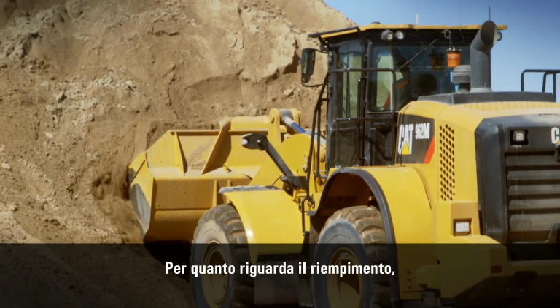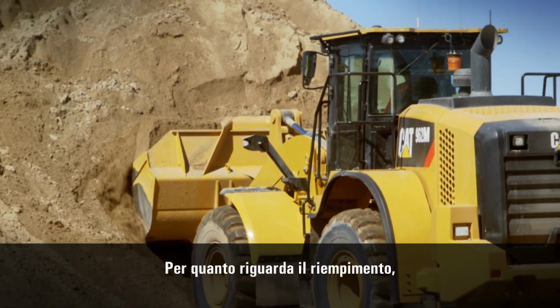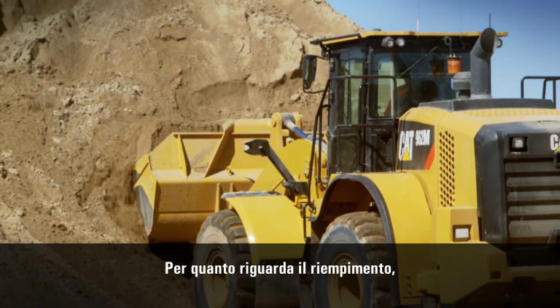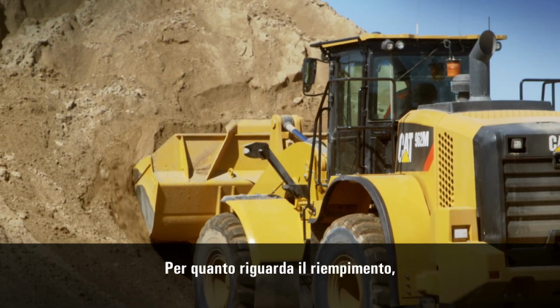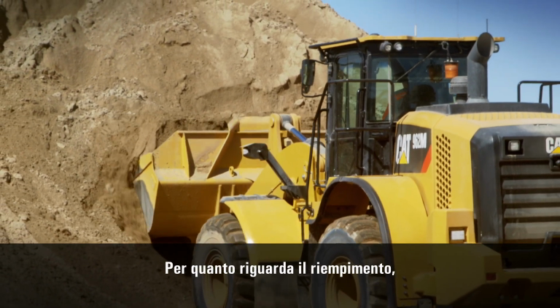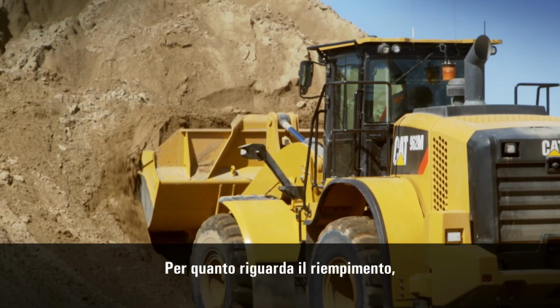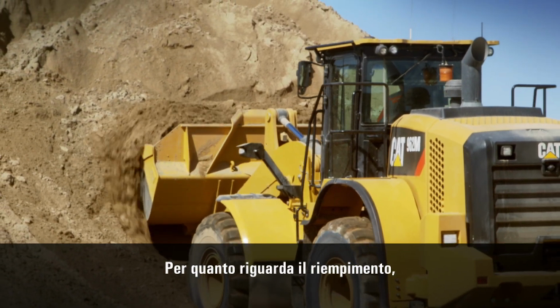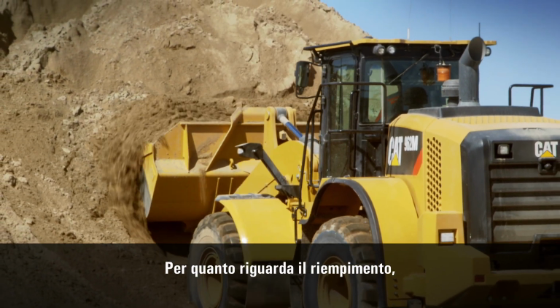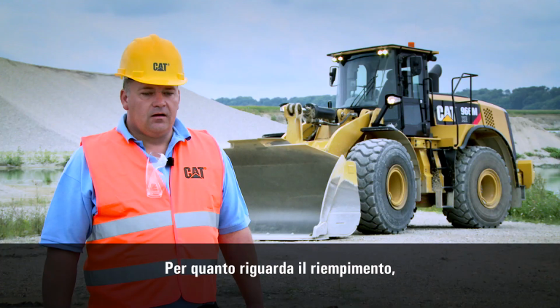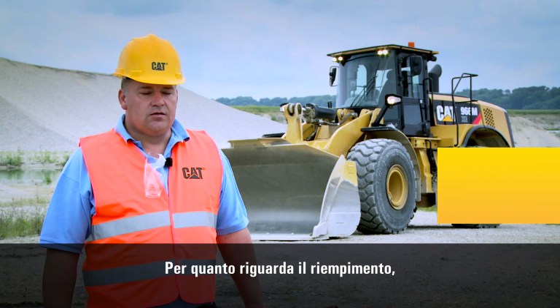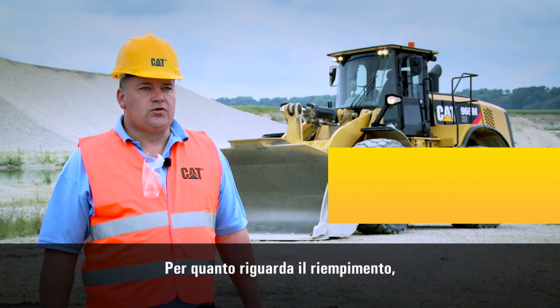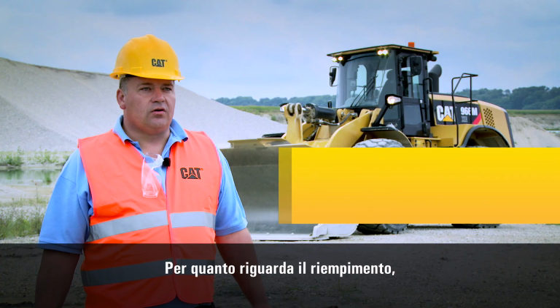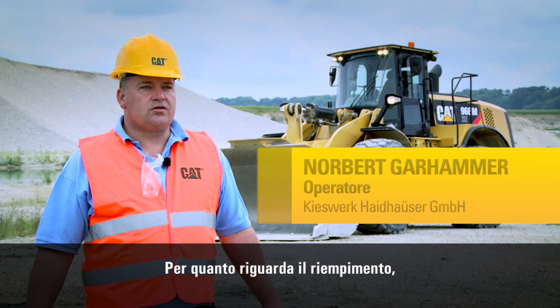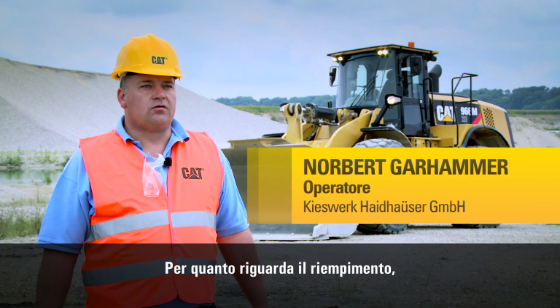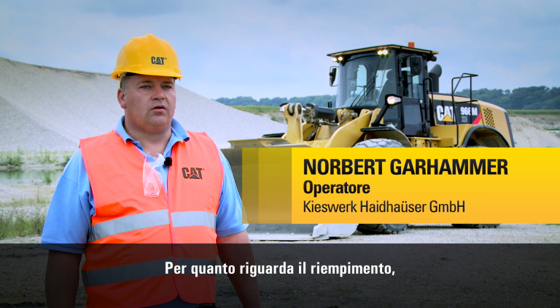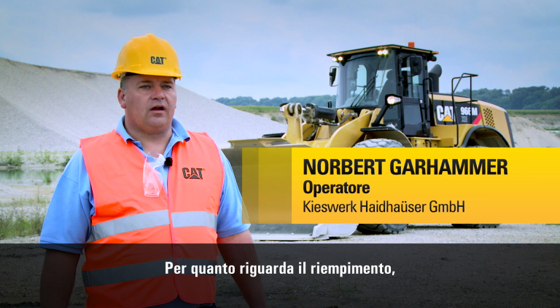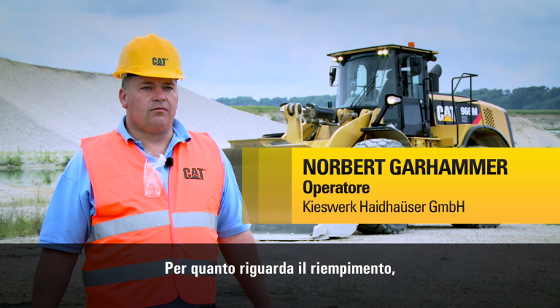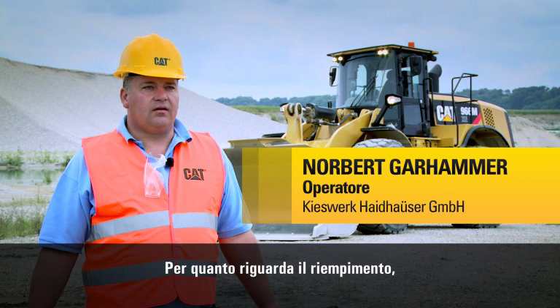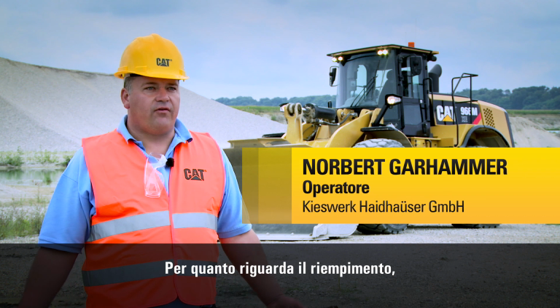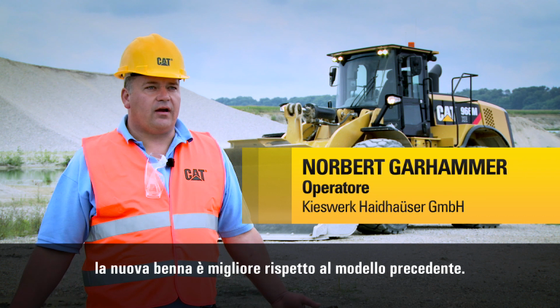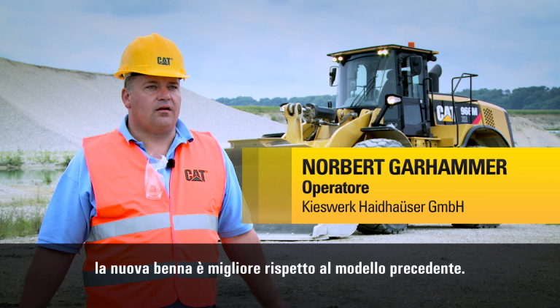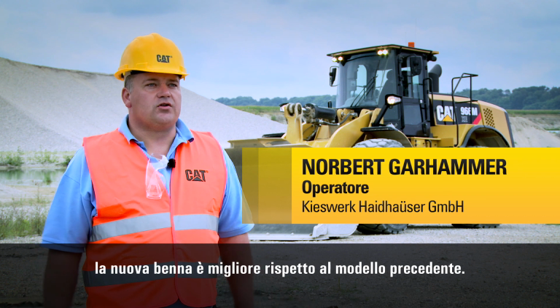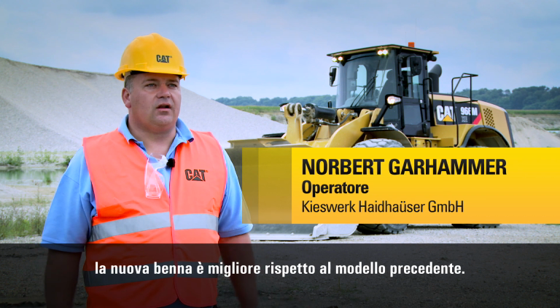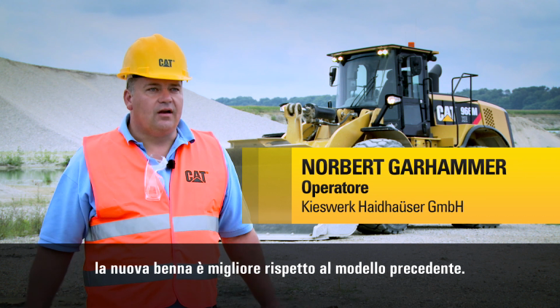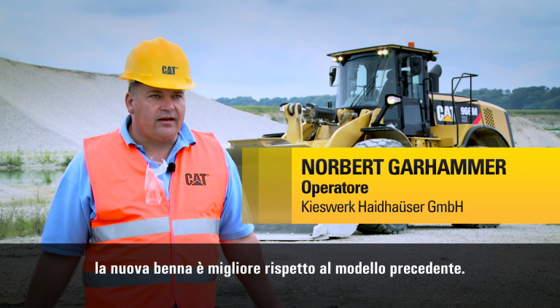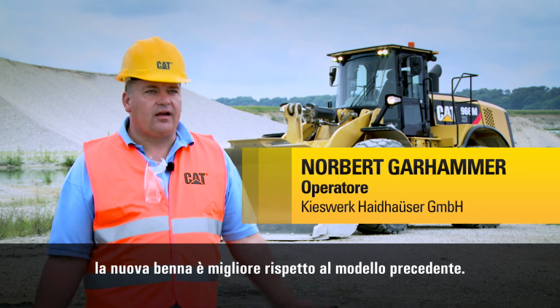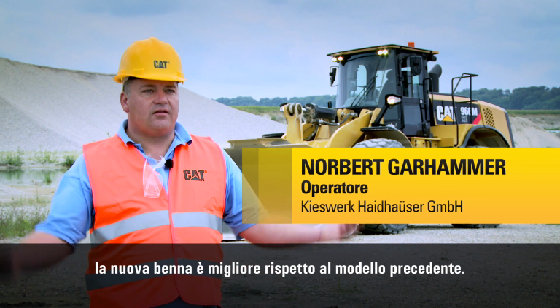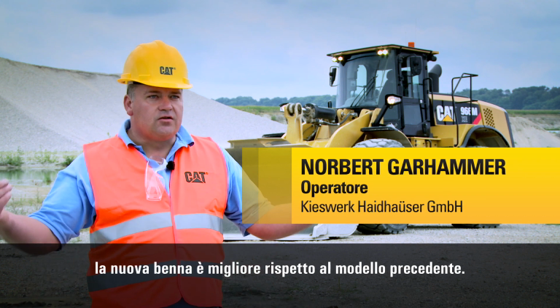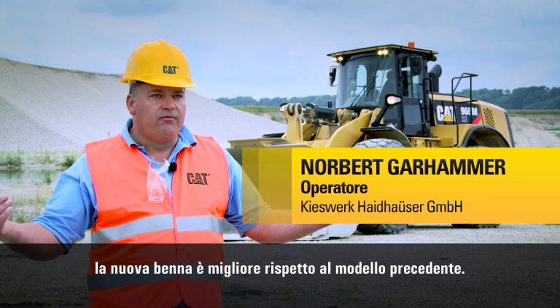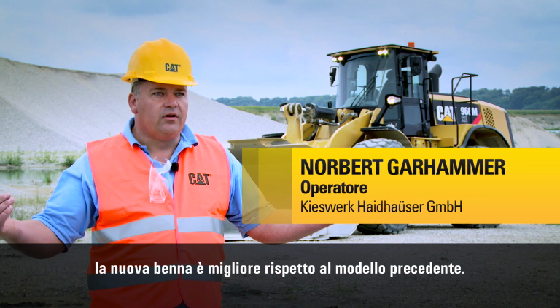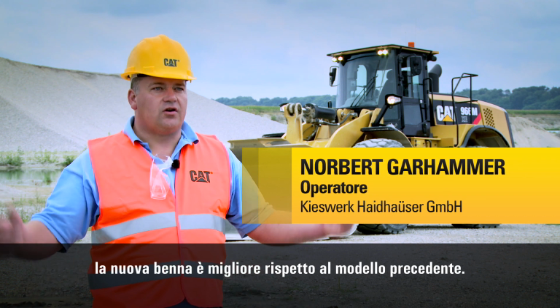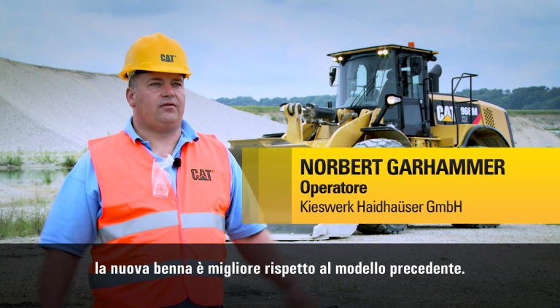On the new bucket it is especially good compared to the predecessor machine — the ease of filling the bucket.